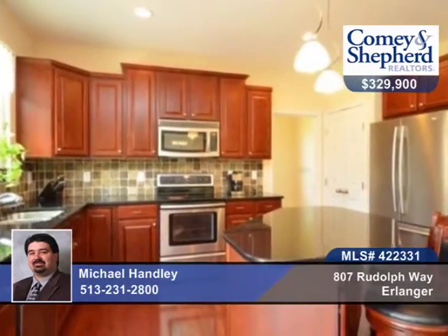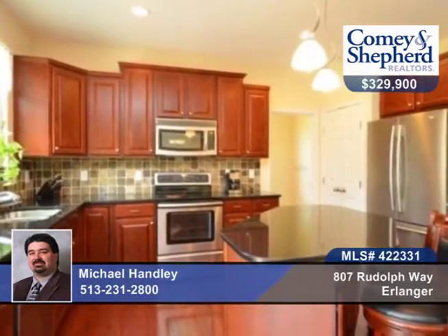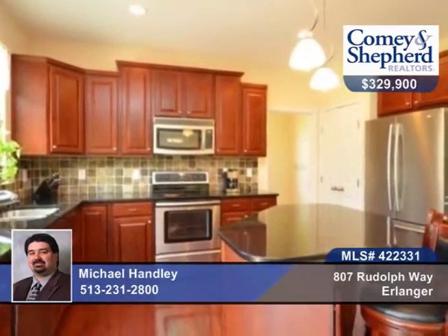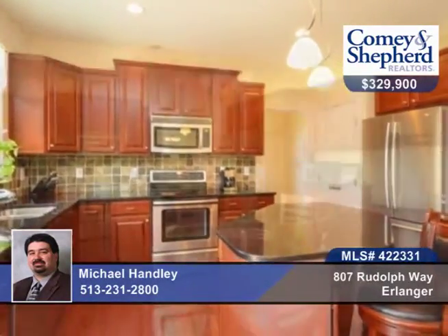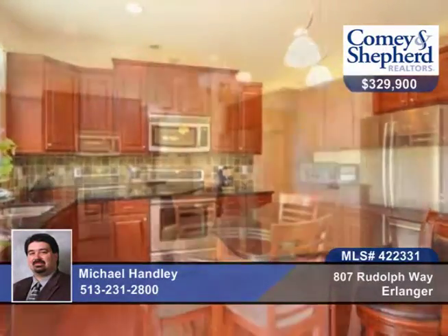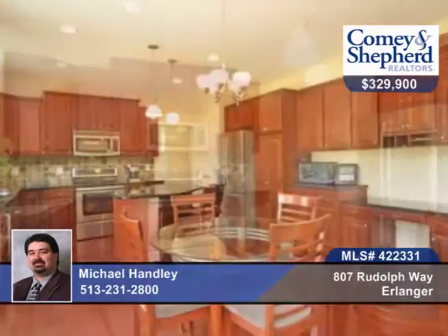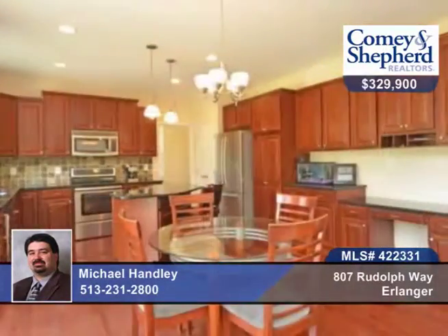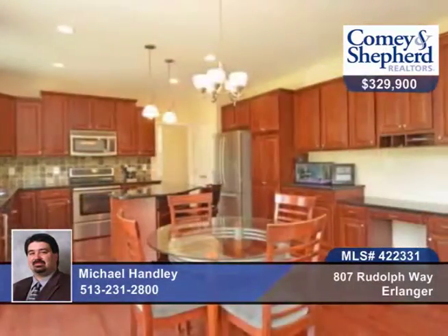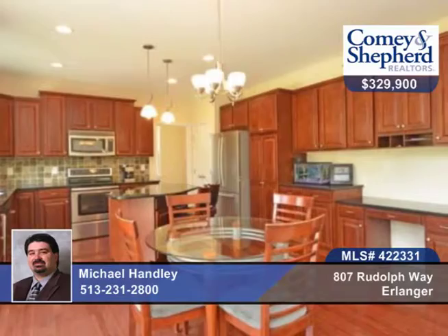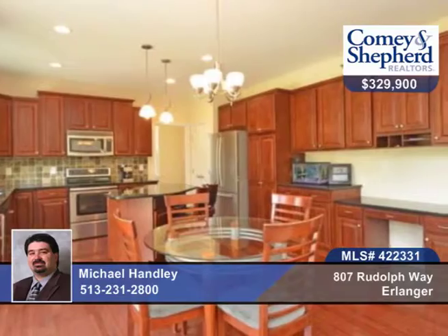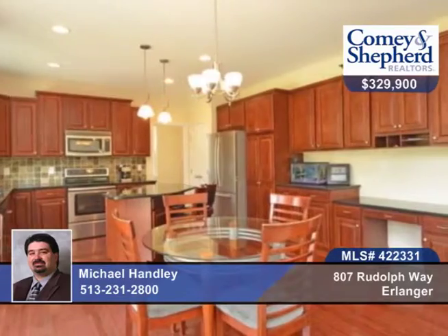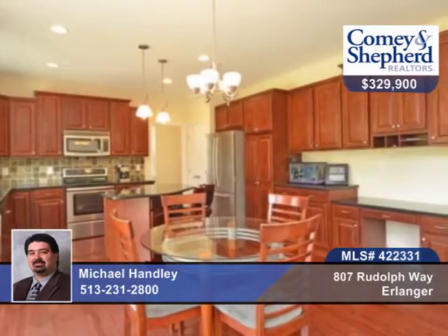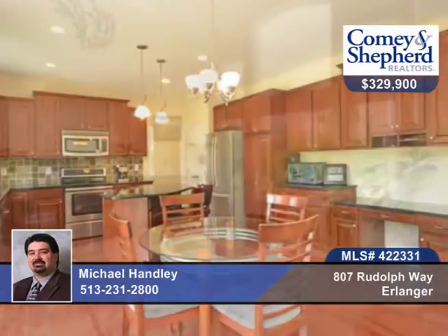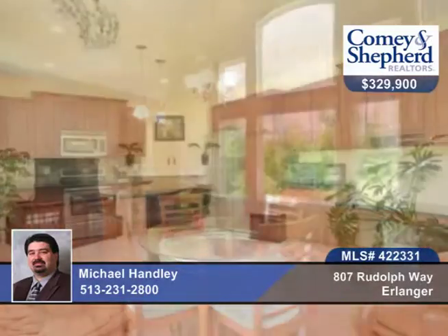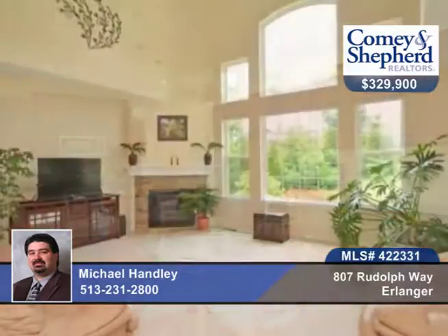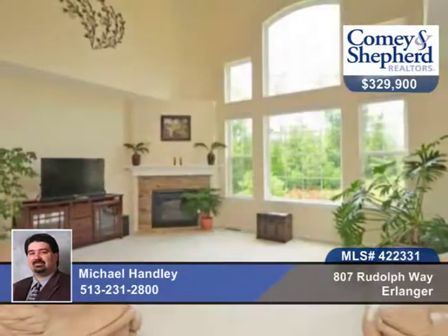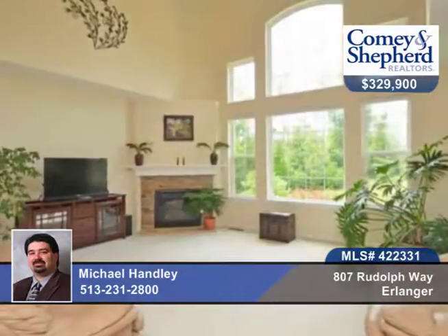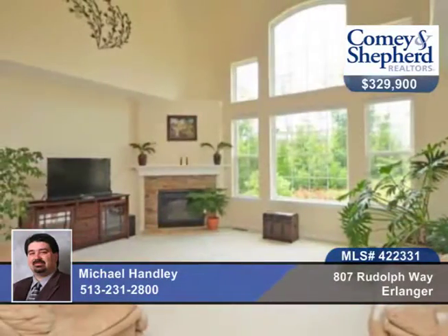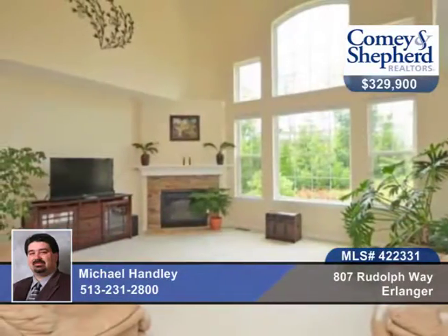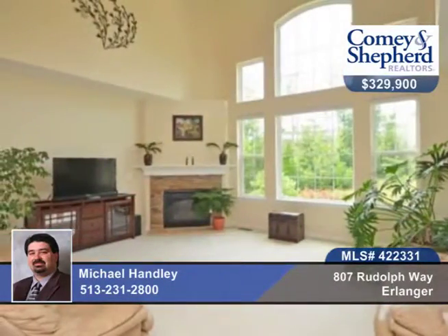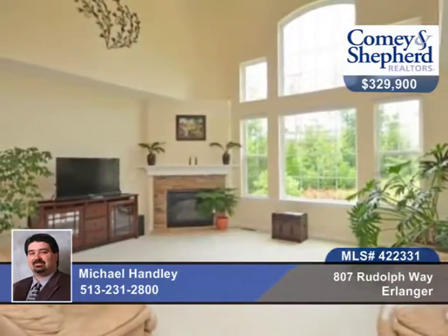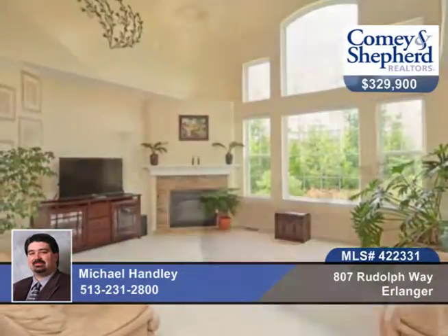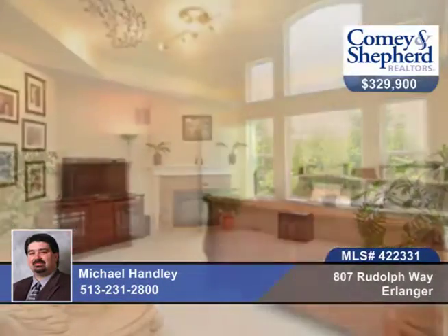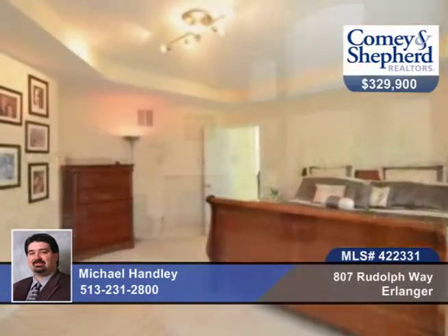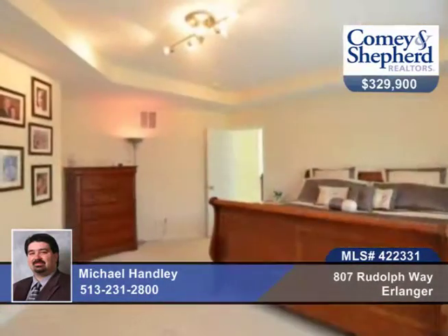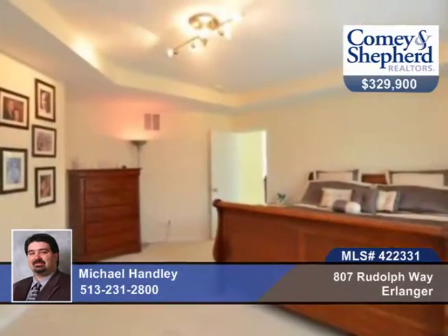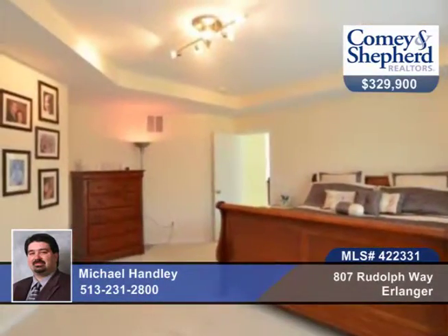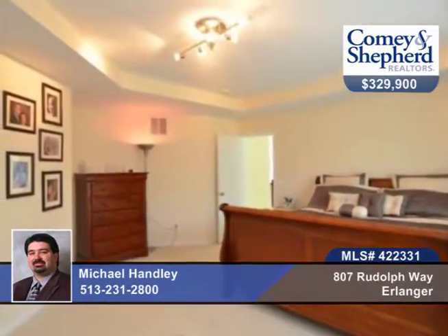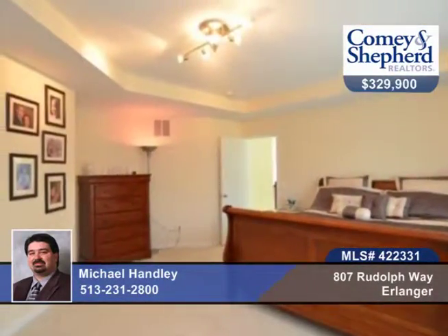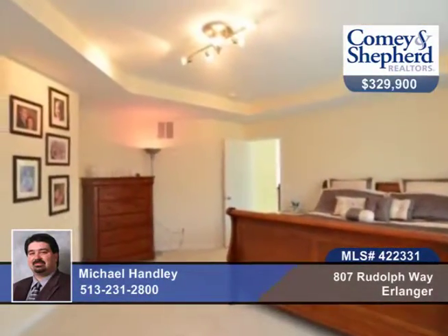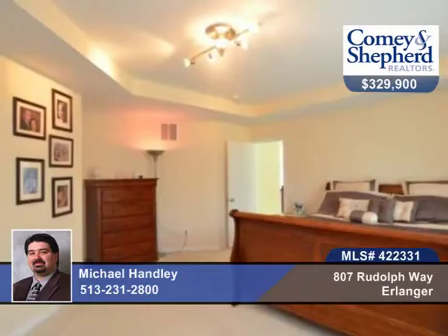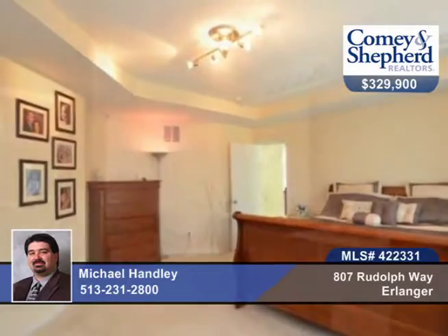There's a finished lower level with walkout and full-size window and full bath rough-in. You'll see top-notch landscaping here with paver patio and stone staircase.